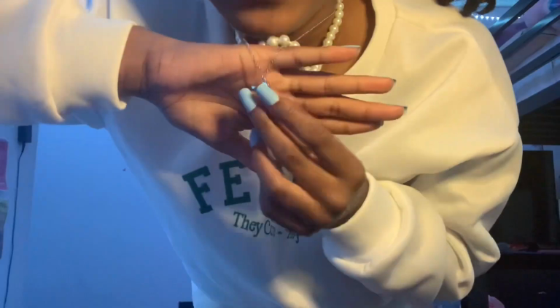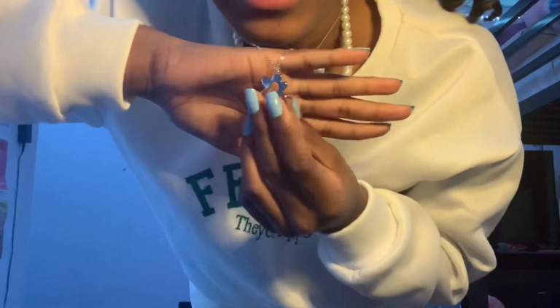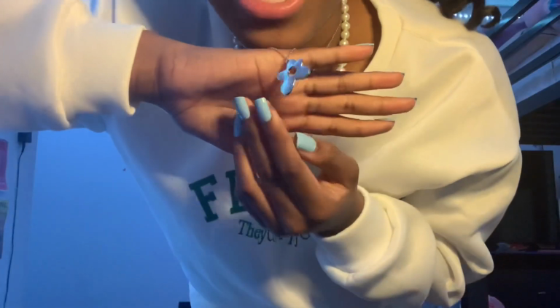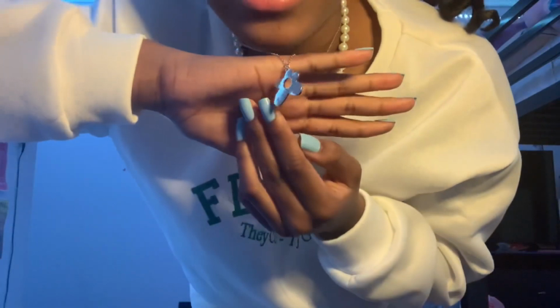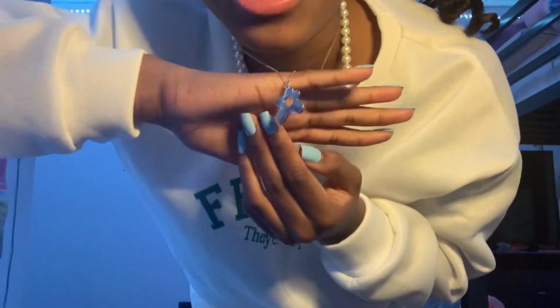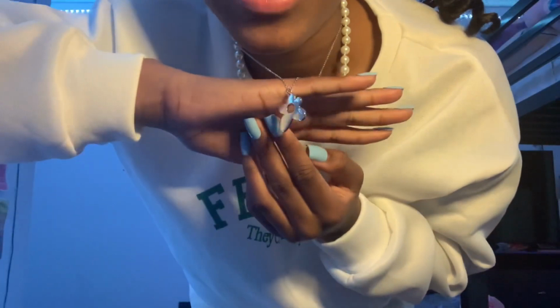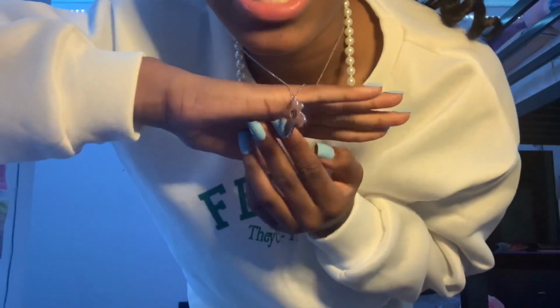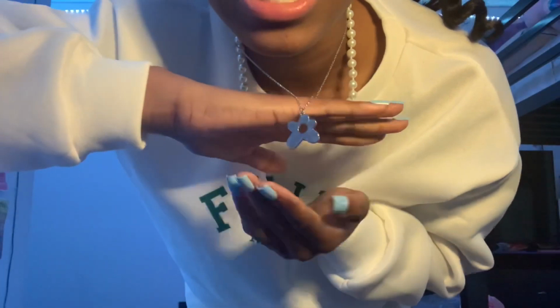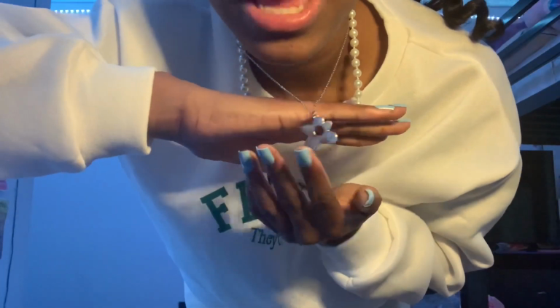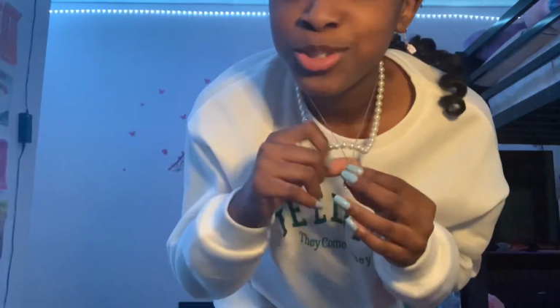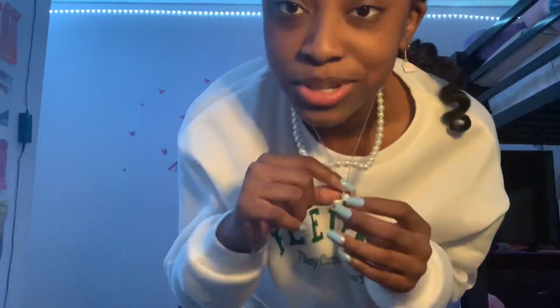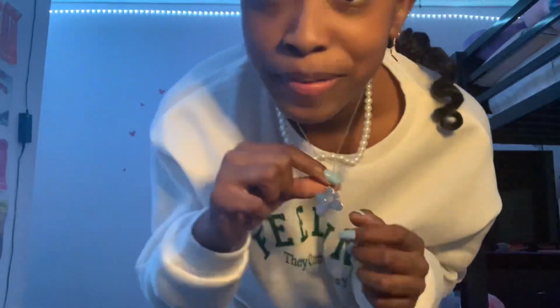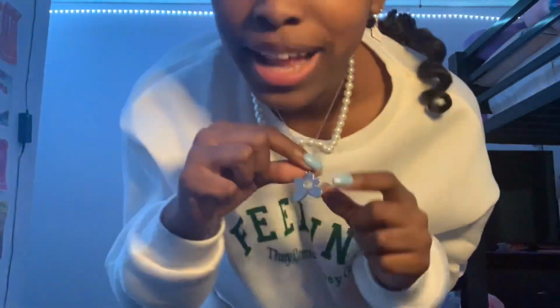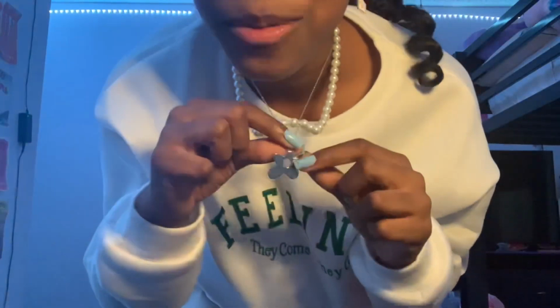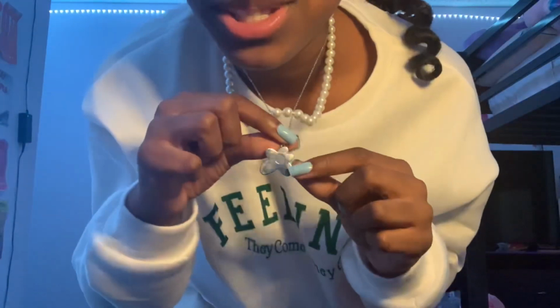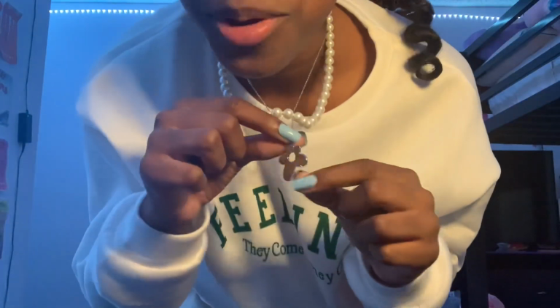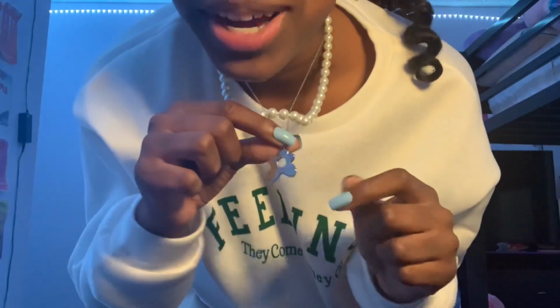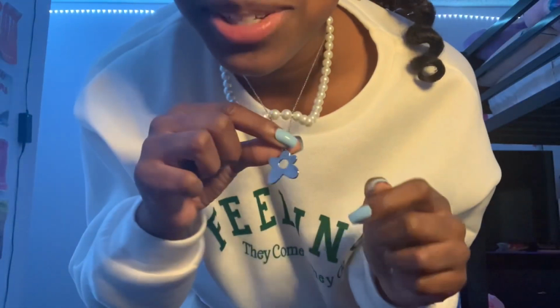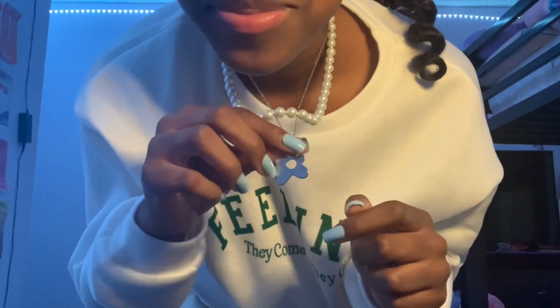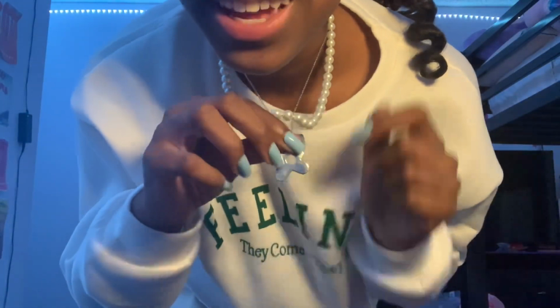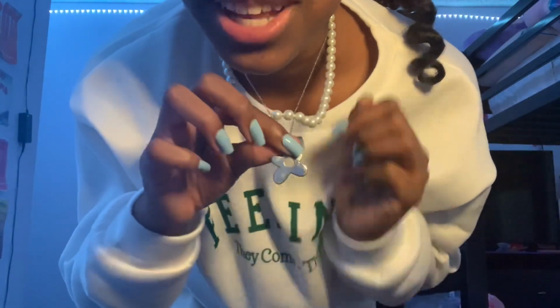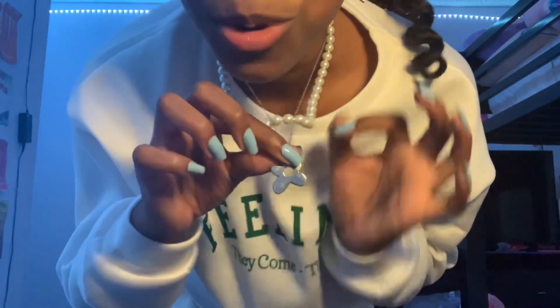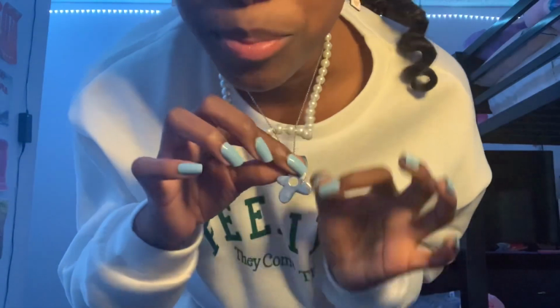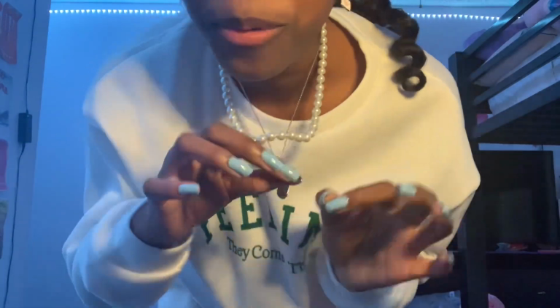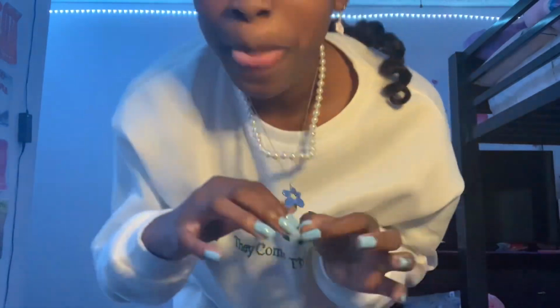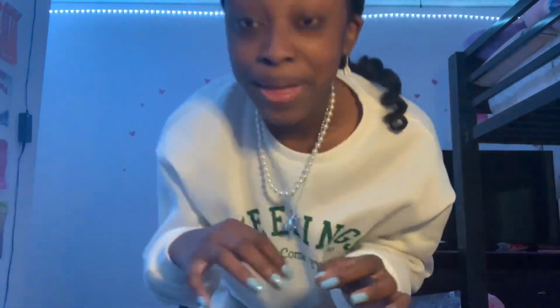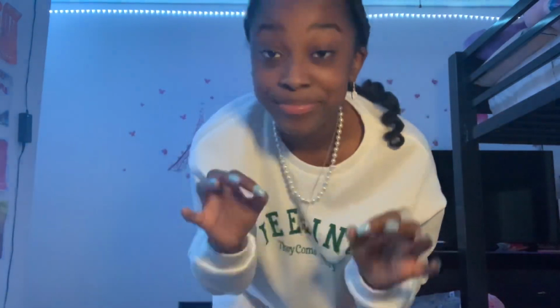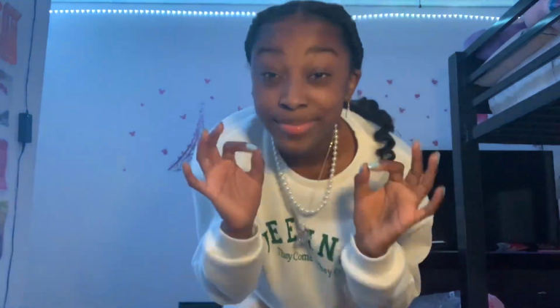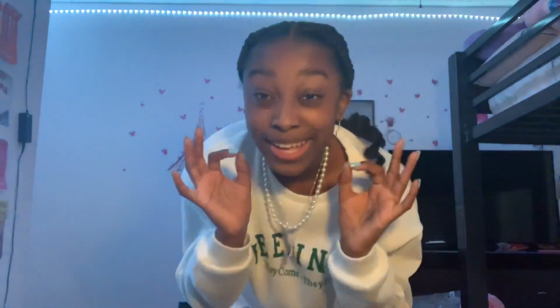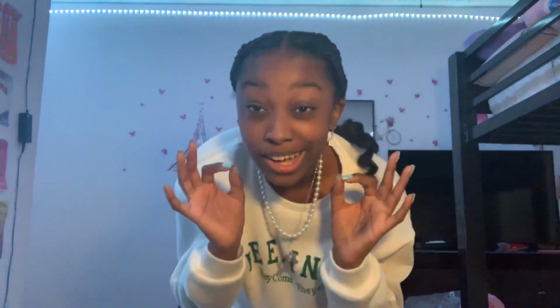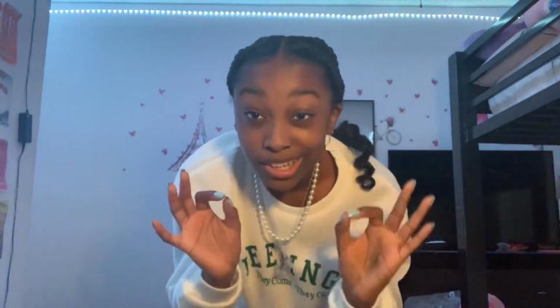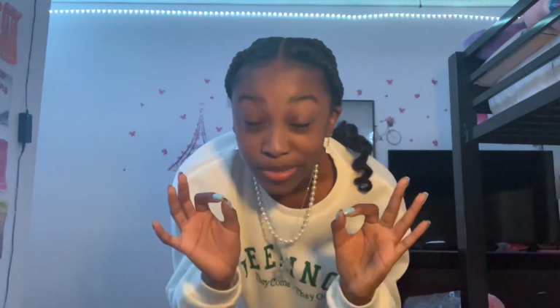Then I got this silver necklace. Super cute — I love it so much. It is adorable.